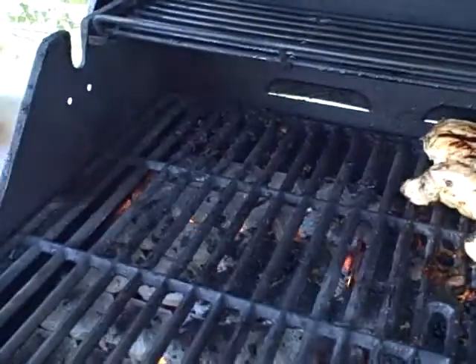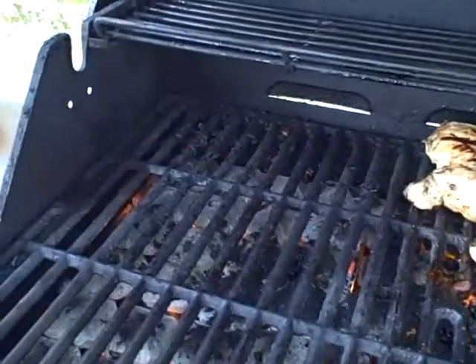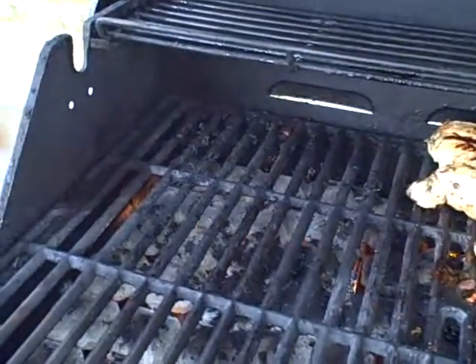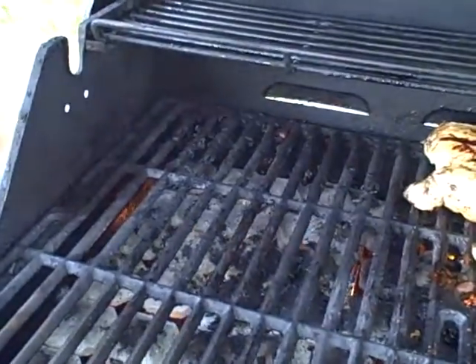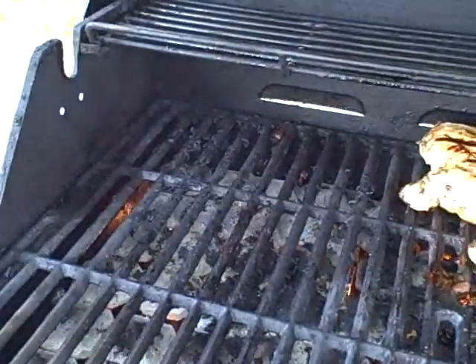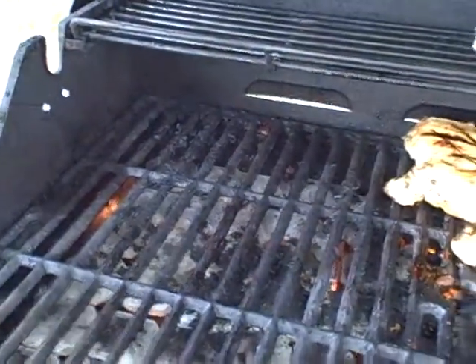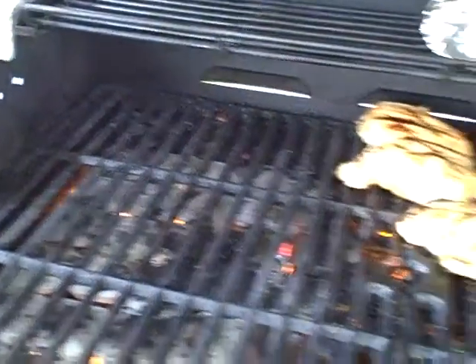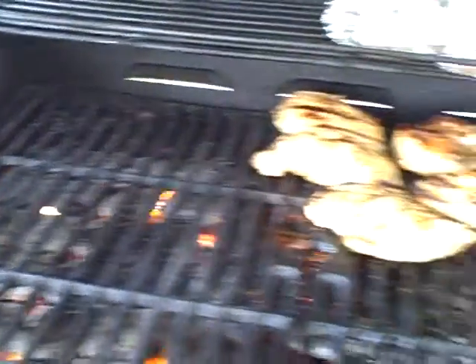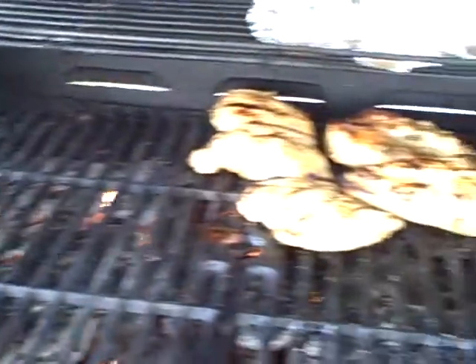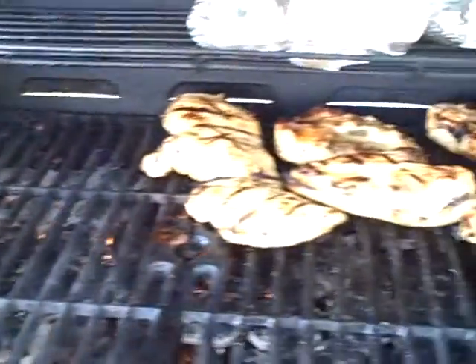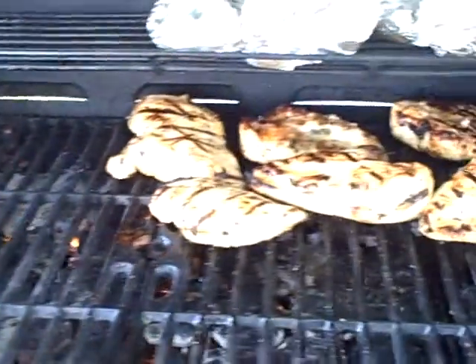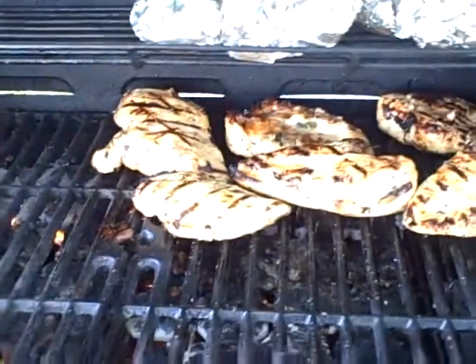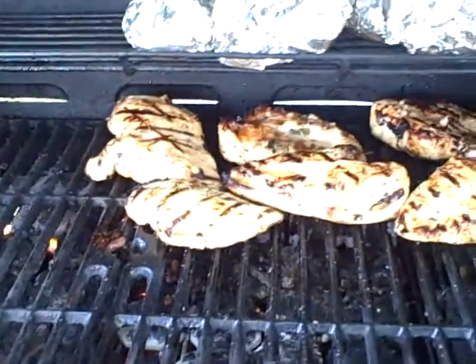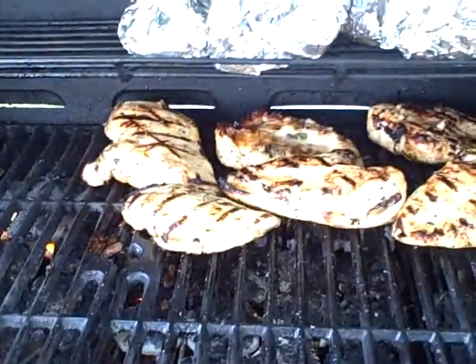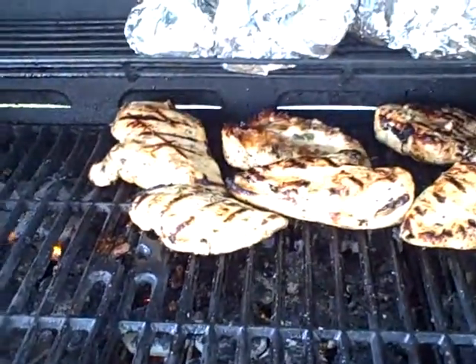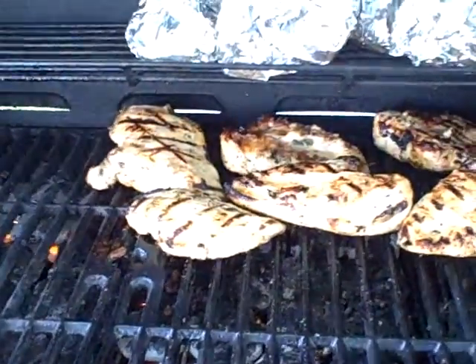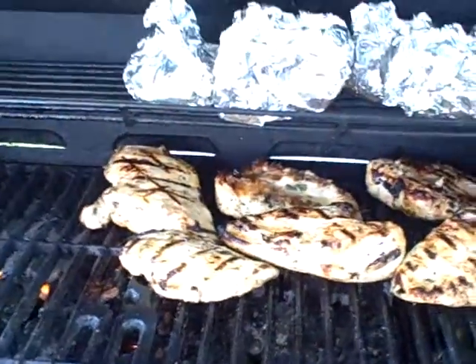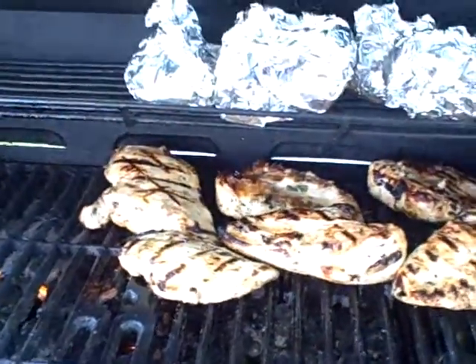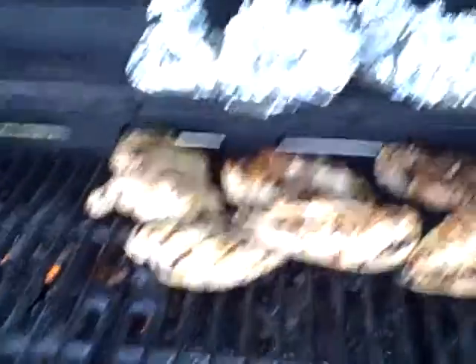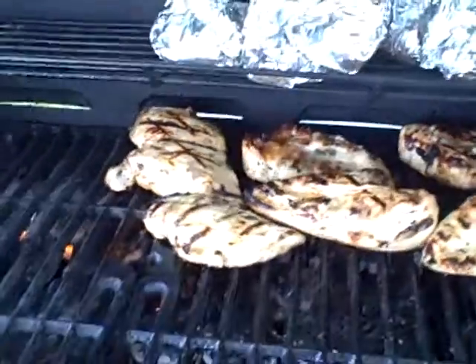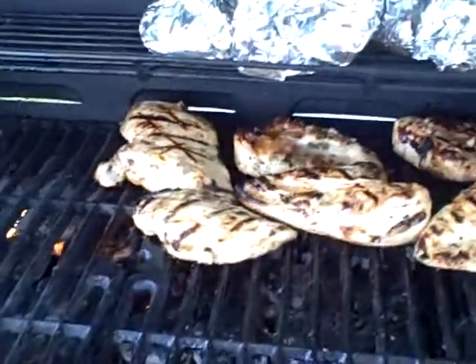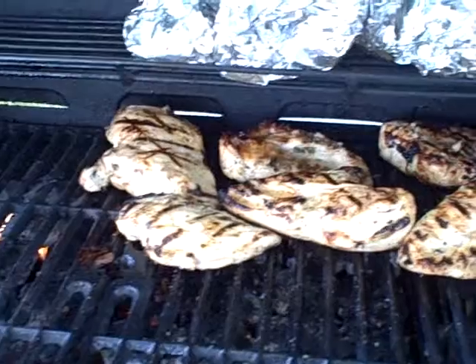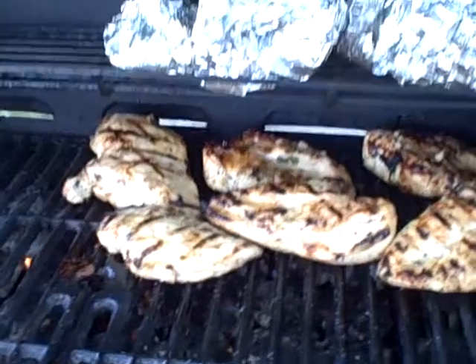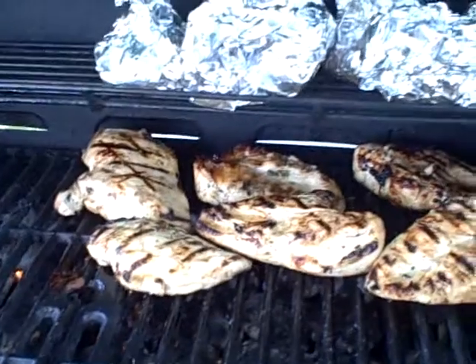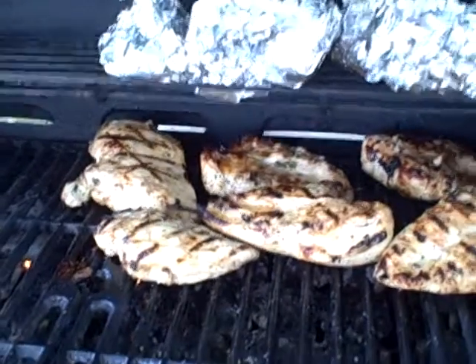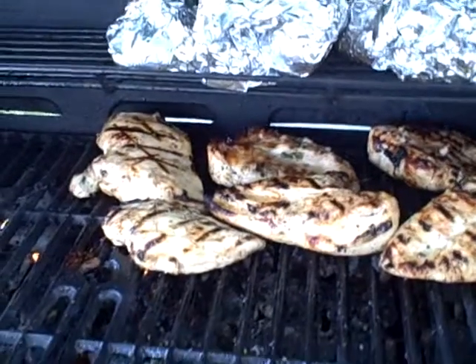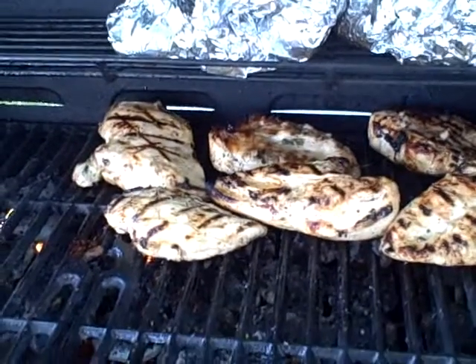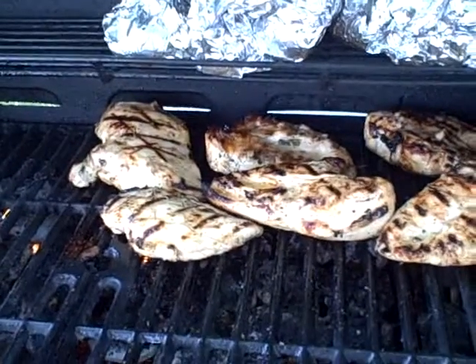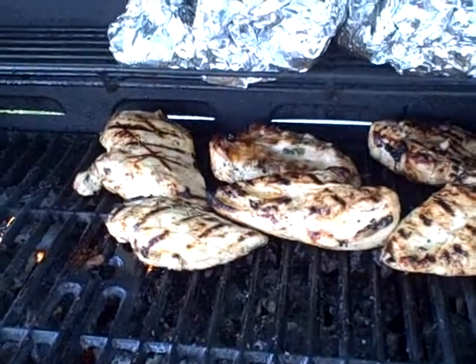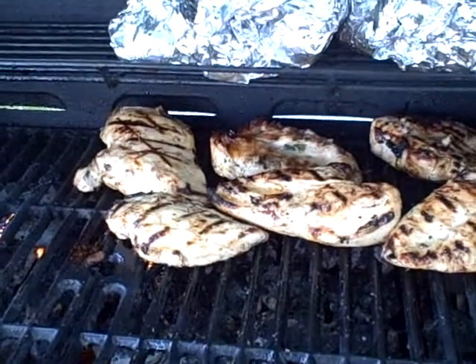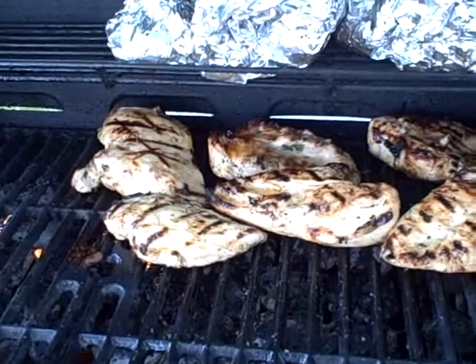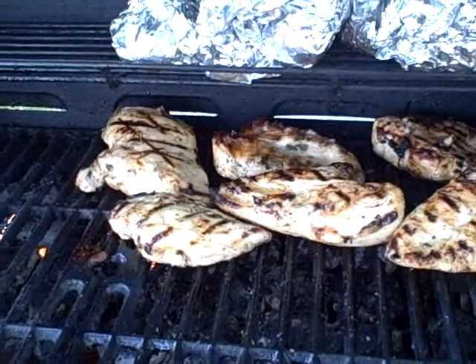A little heat on this side. We've got to close up the top now.